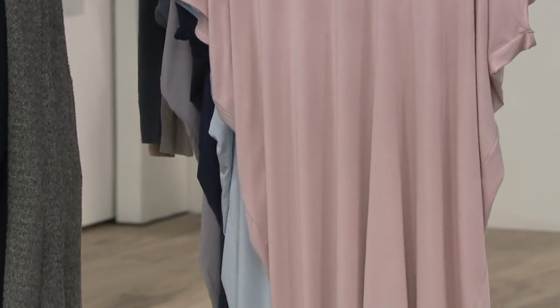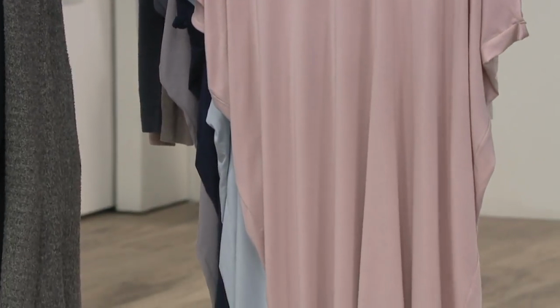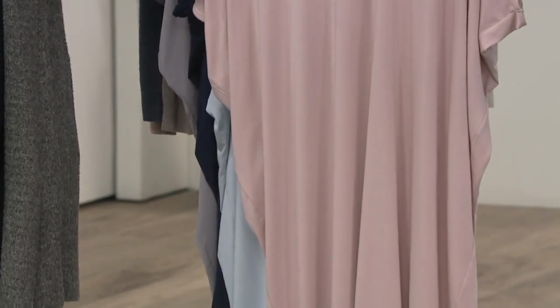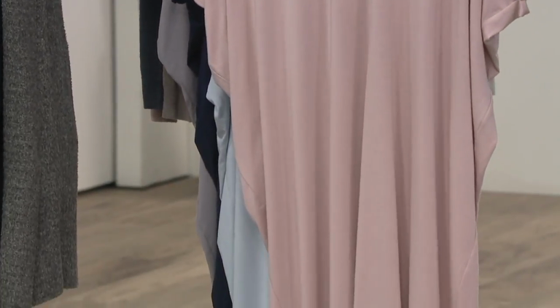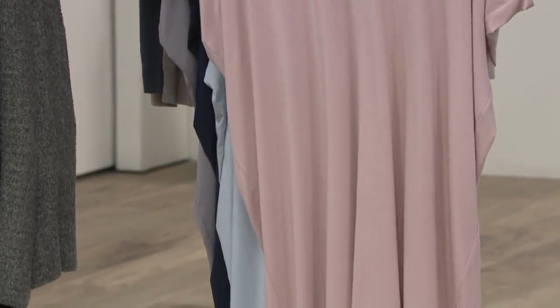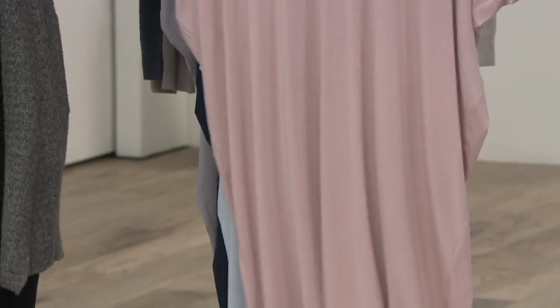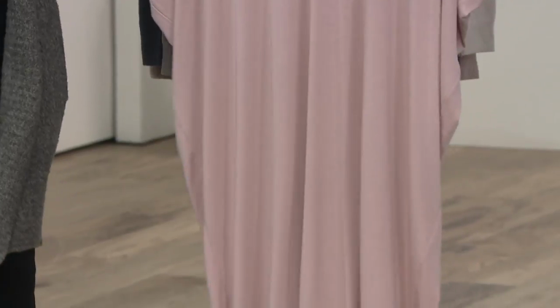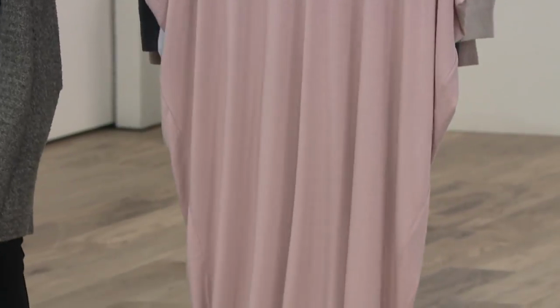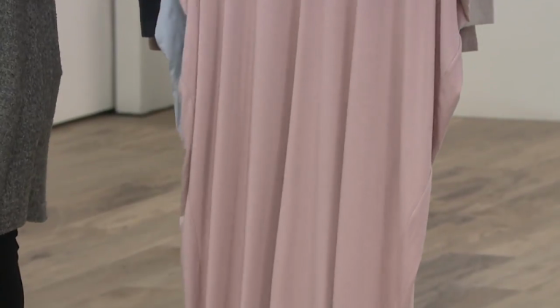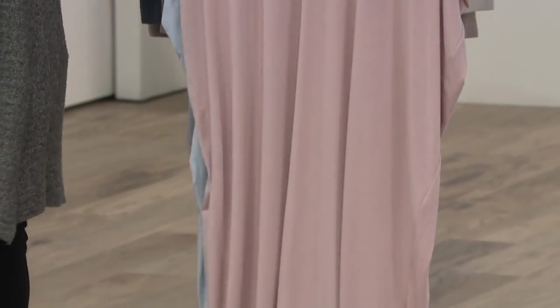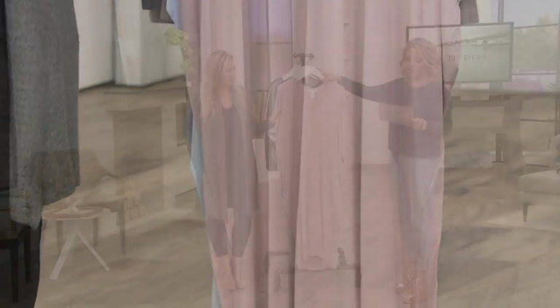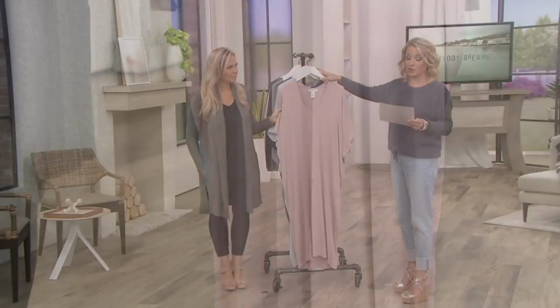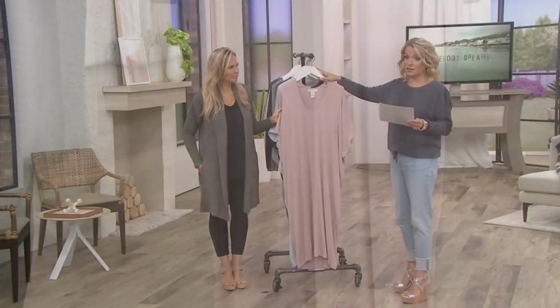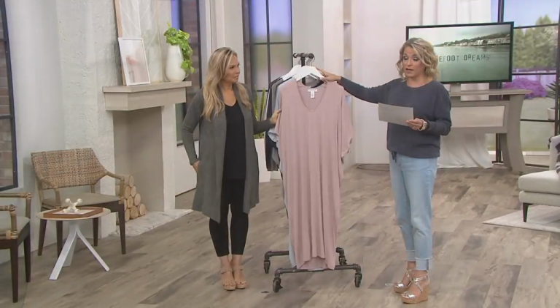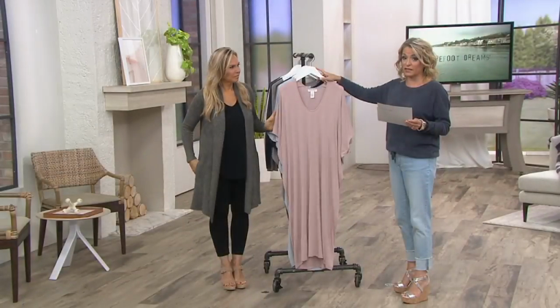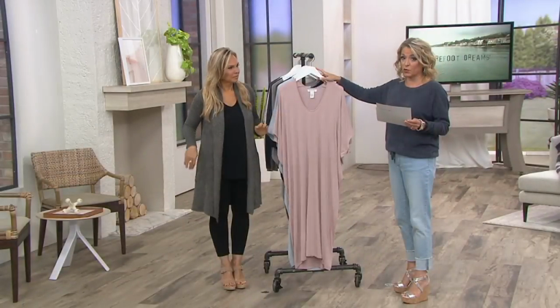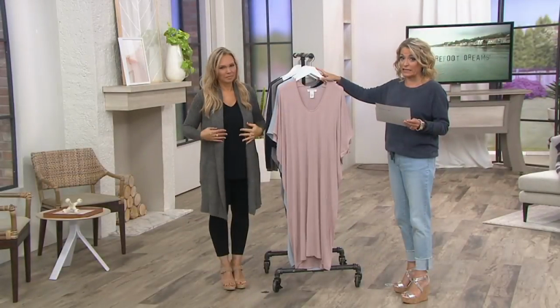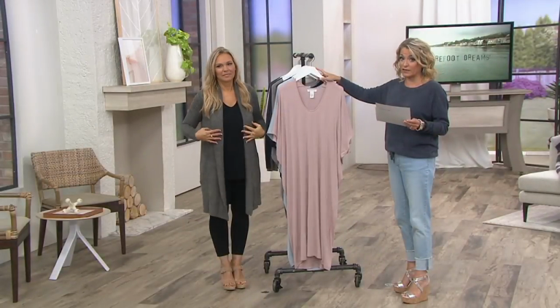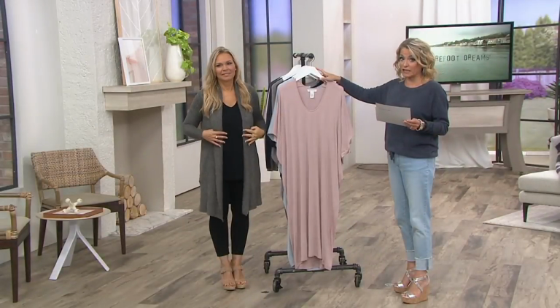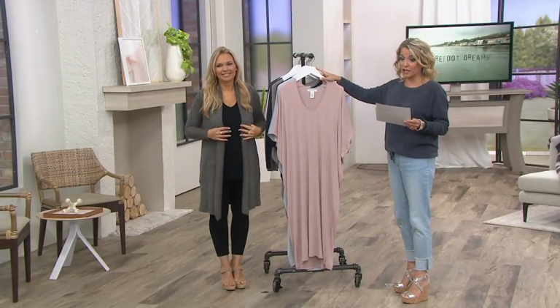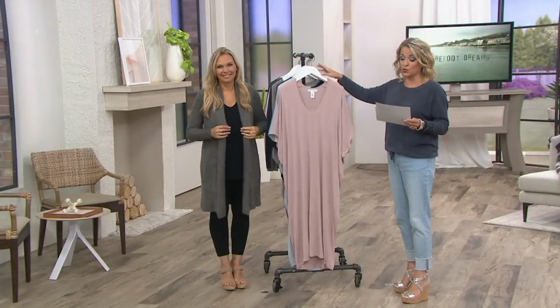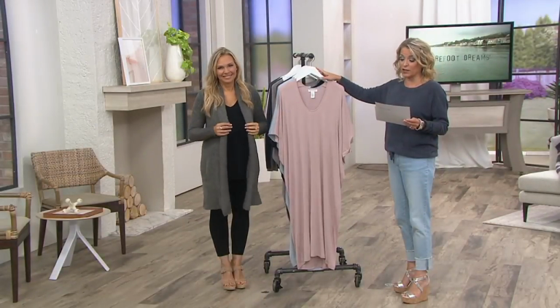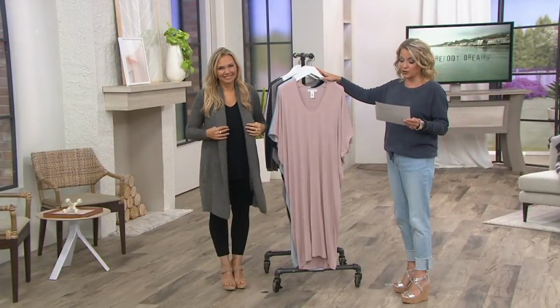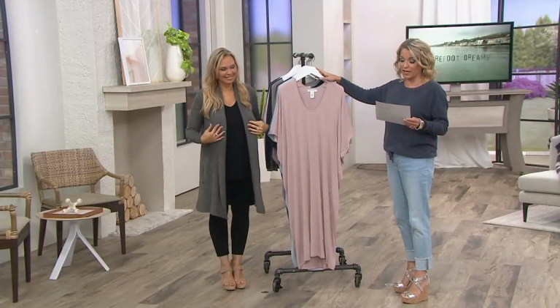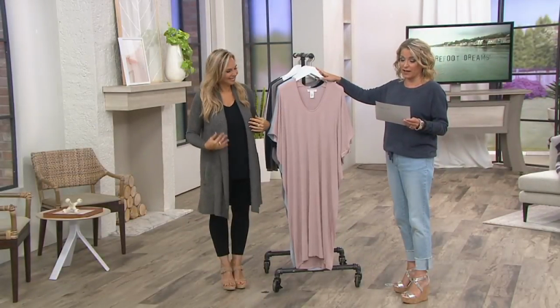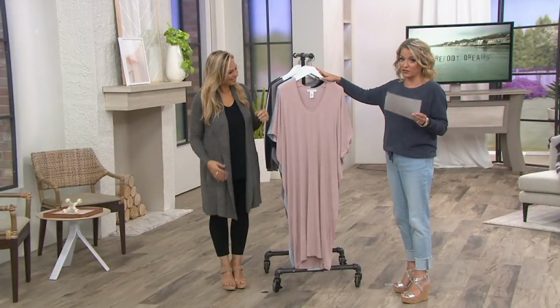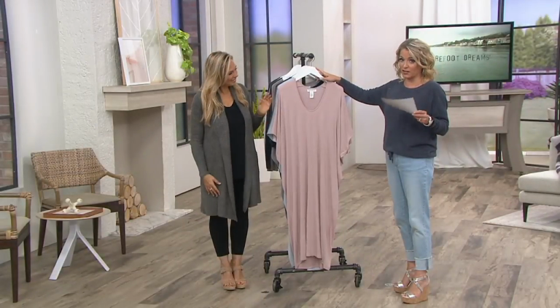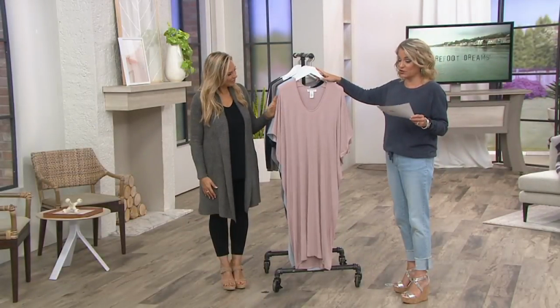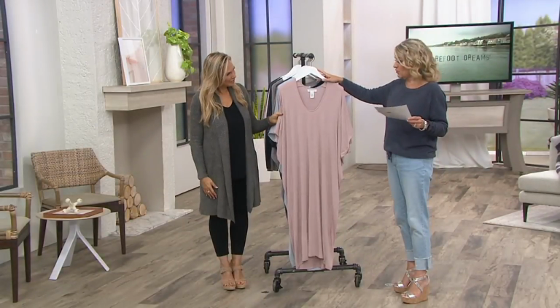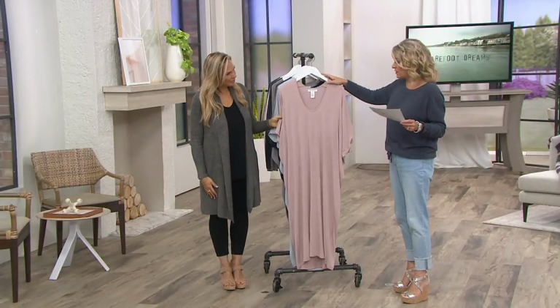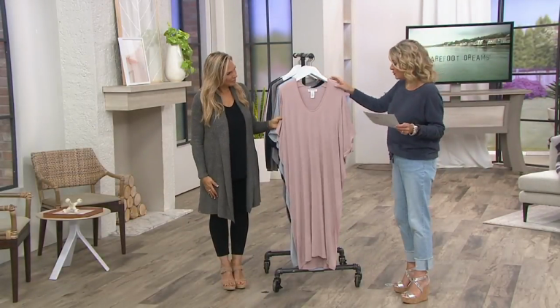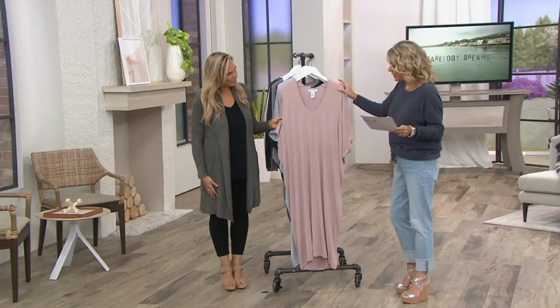Item number A307-590. Today, four easy payments of $27. $108 is your QVC price.